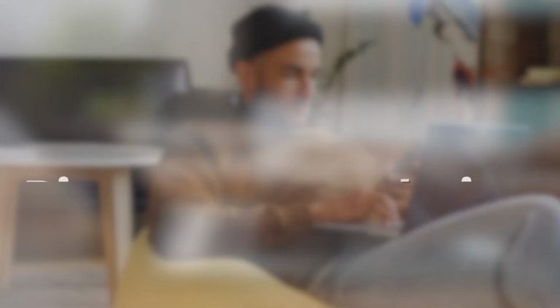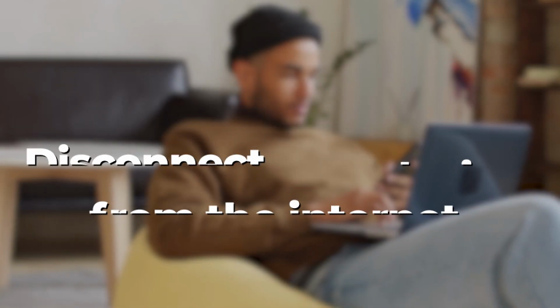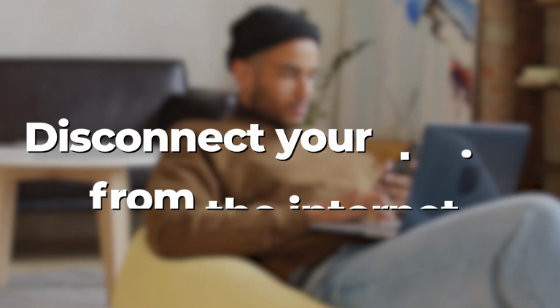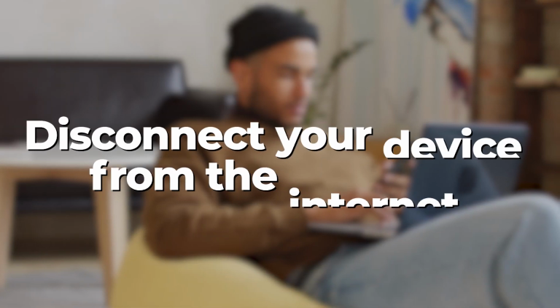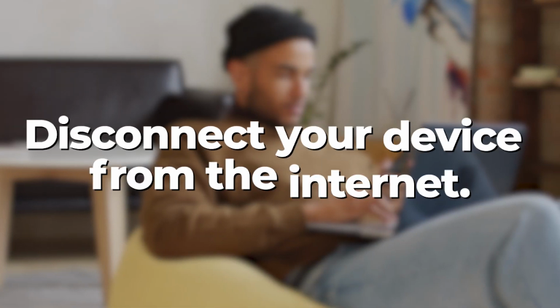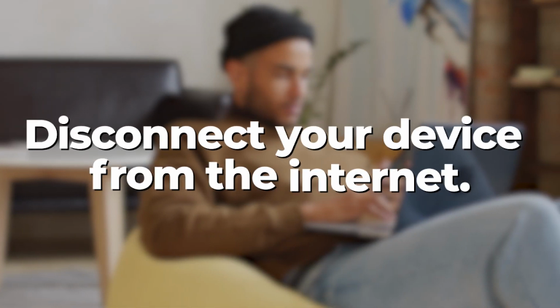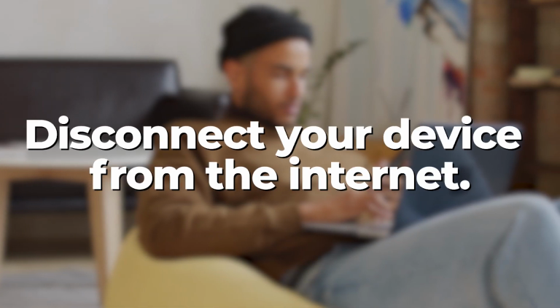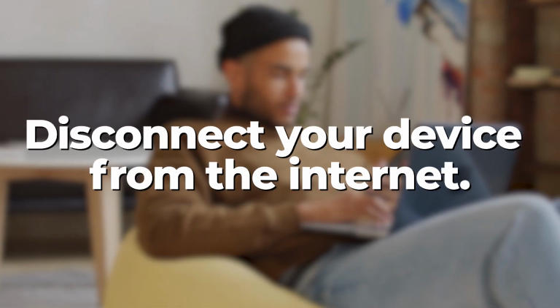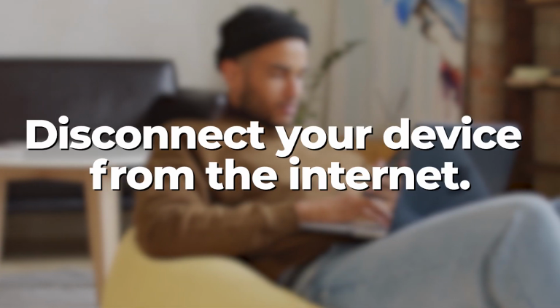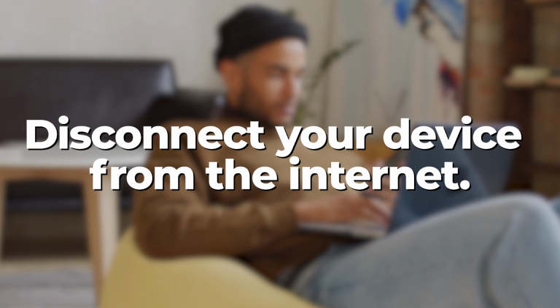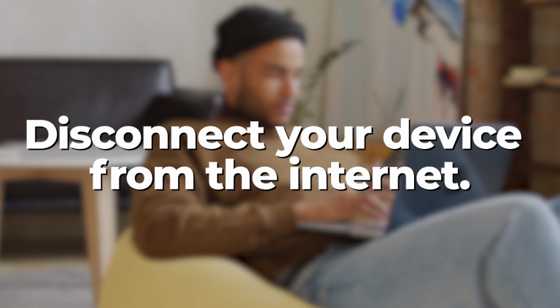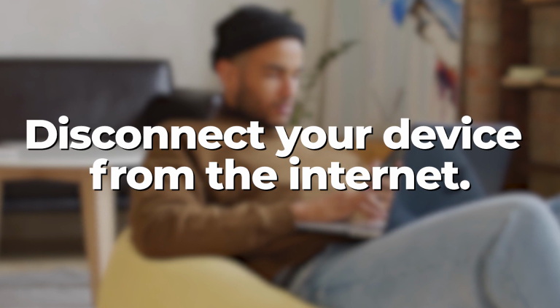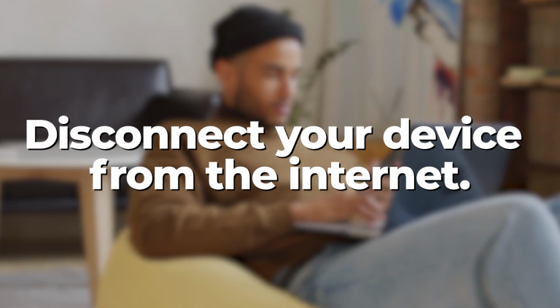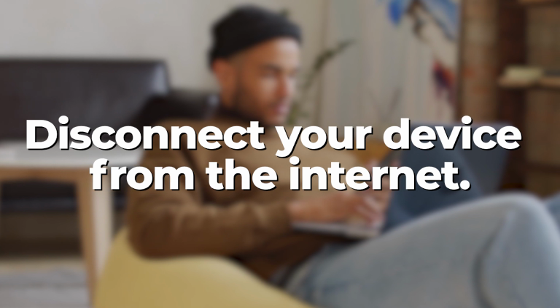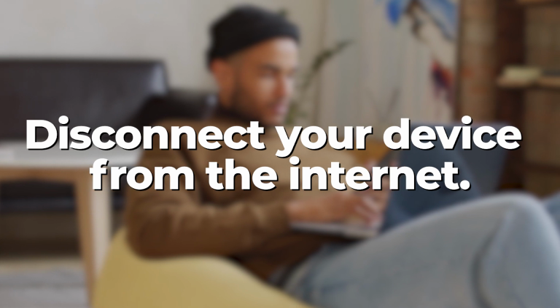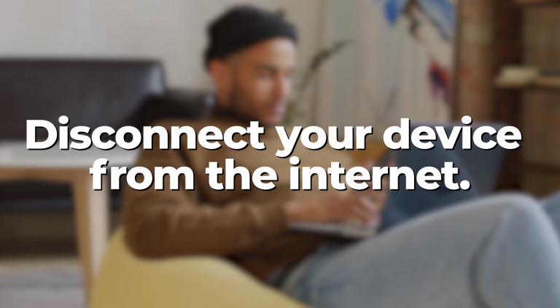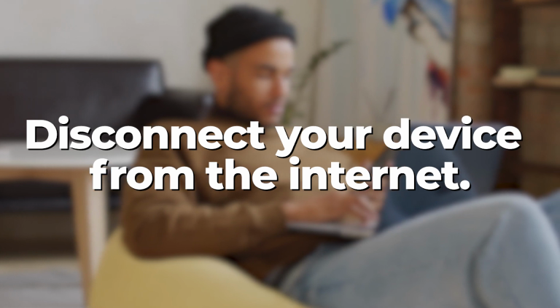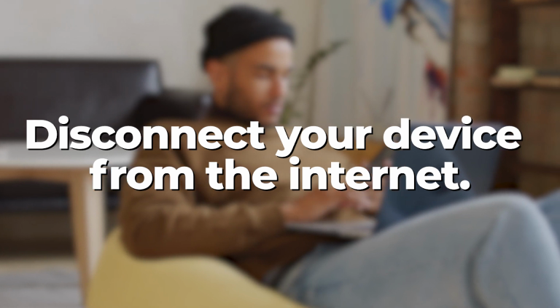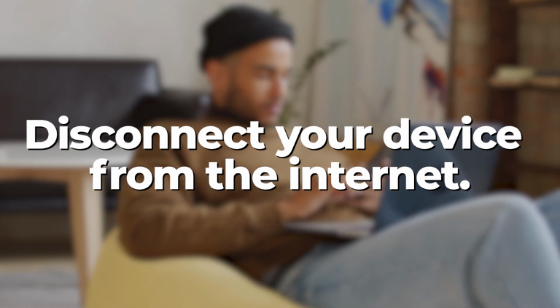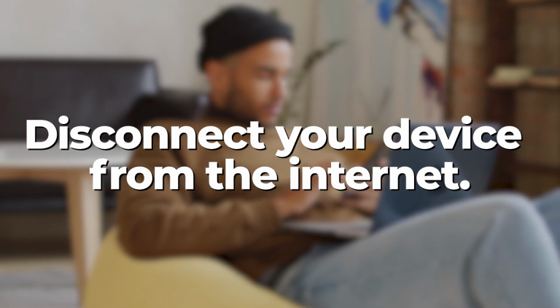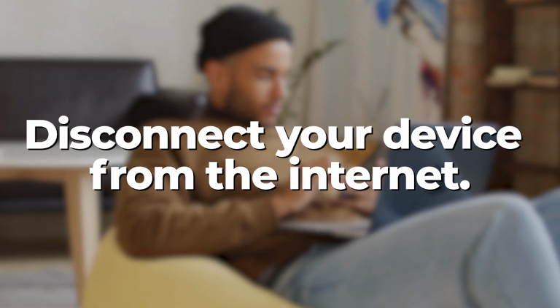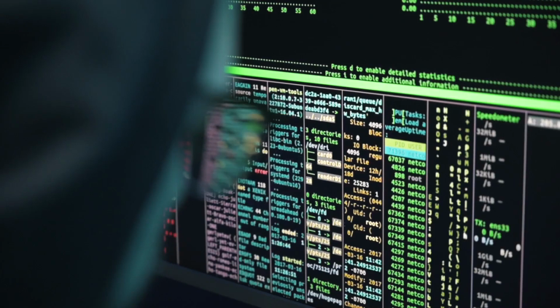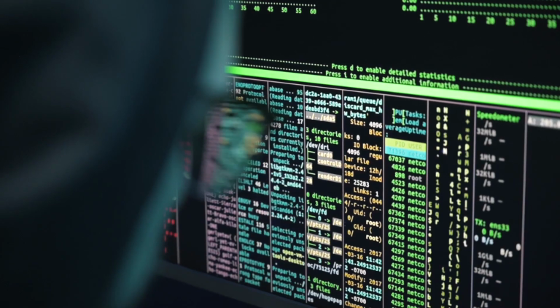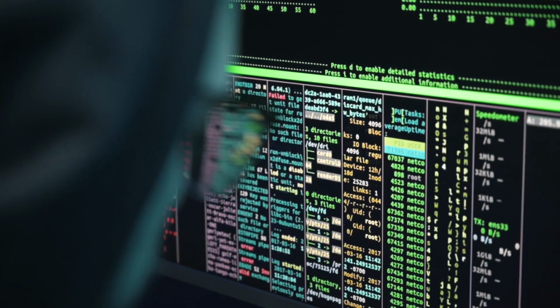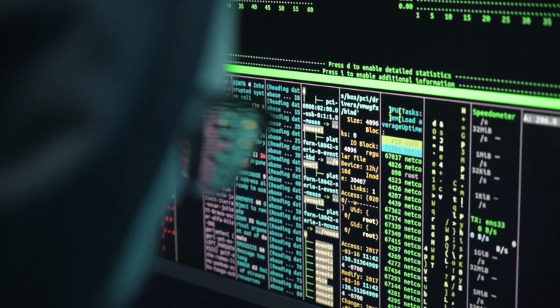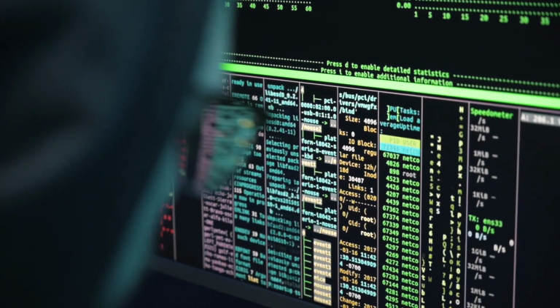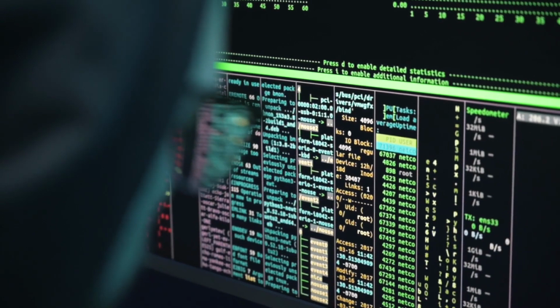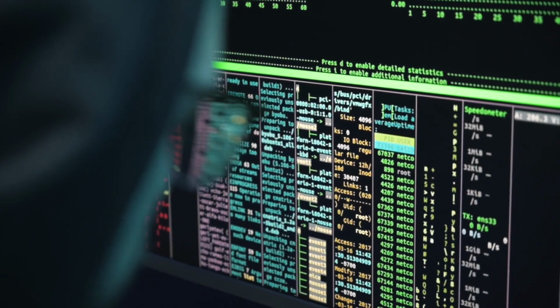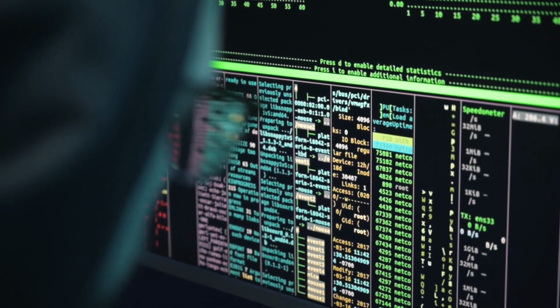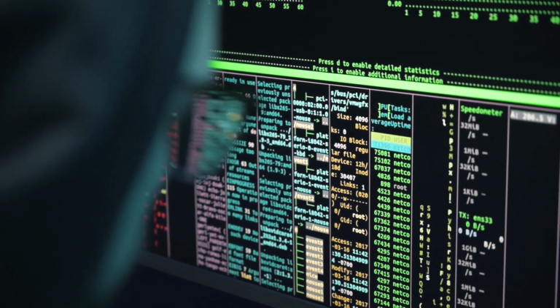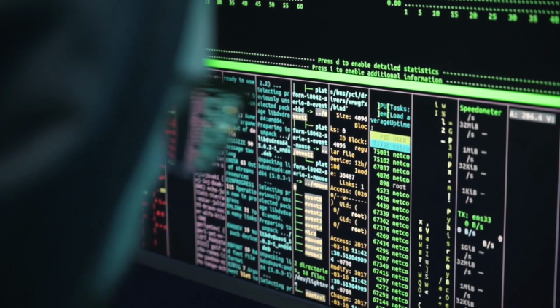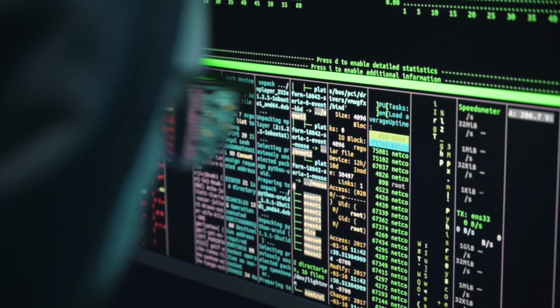First, disconnect your device from the internet to stop any malware from spreading to other devices on the network.